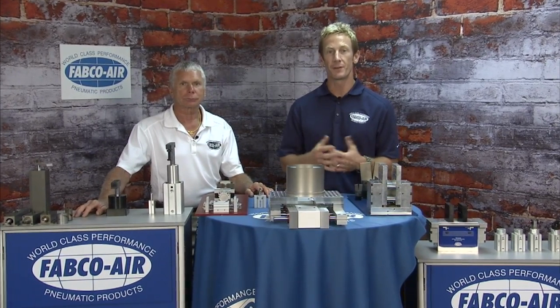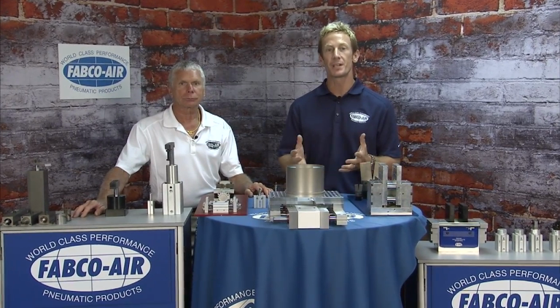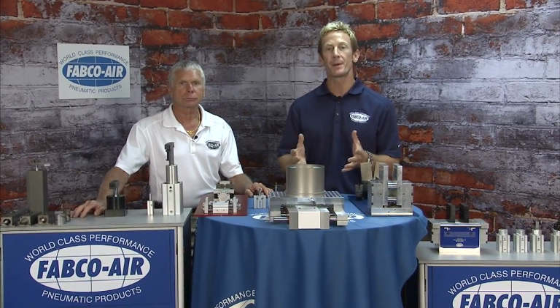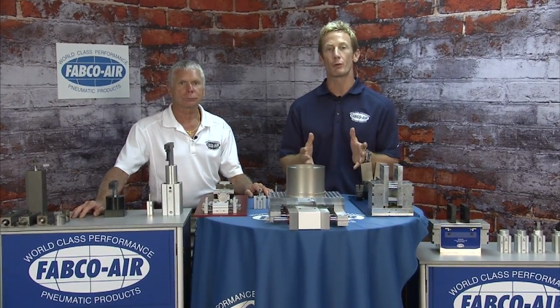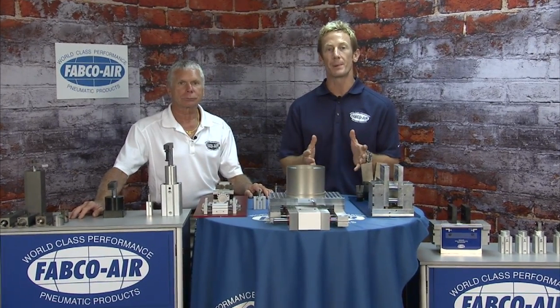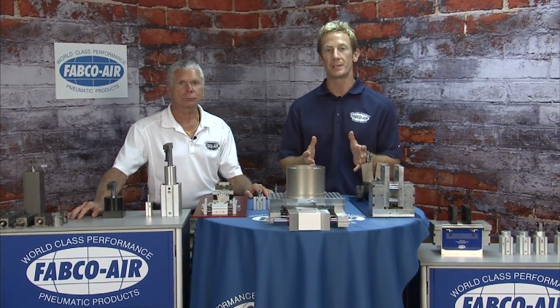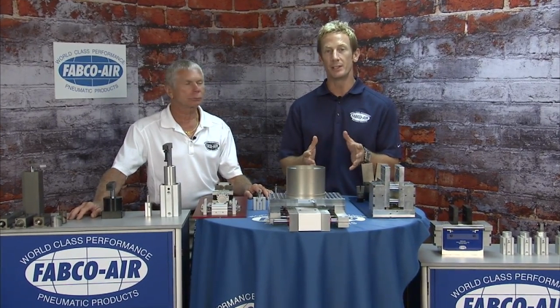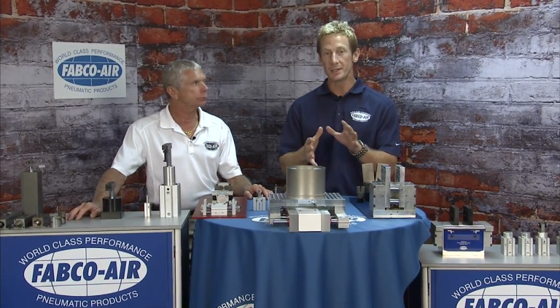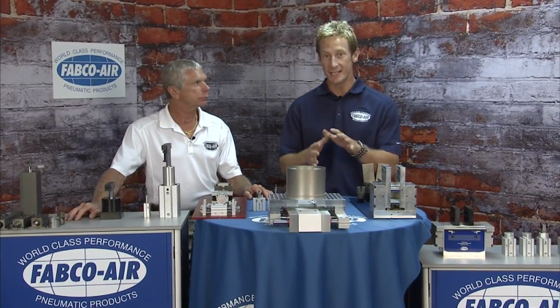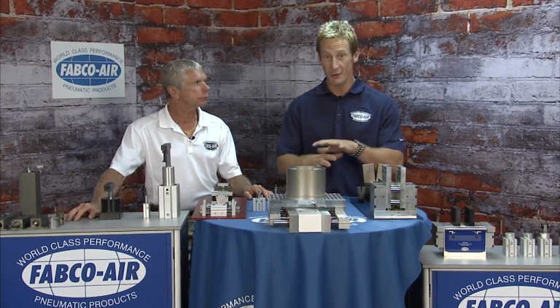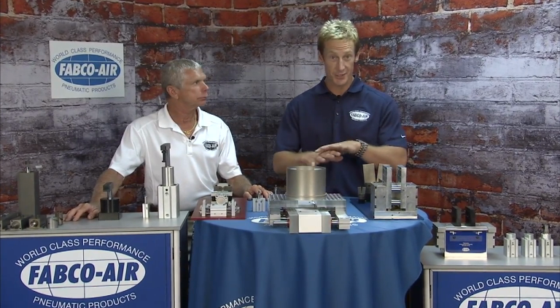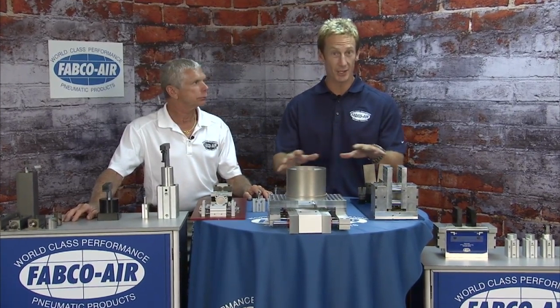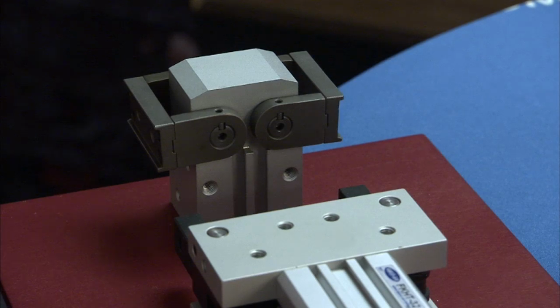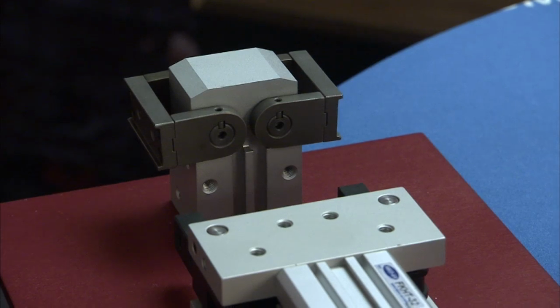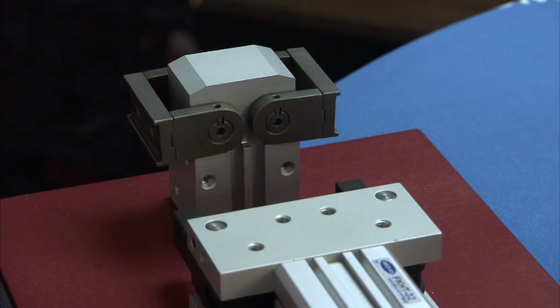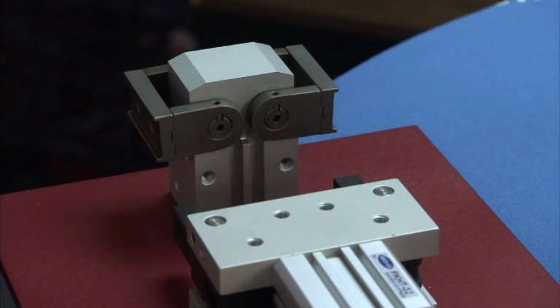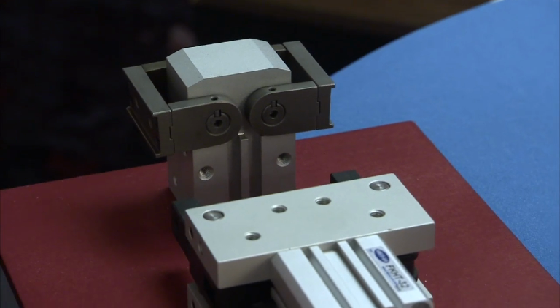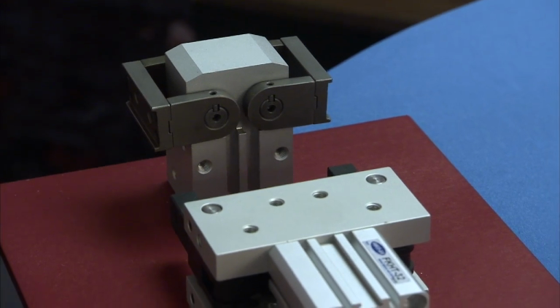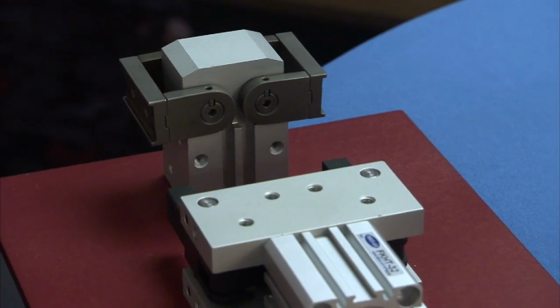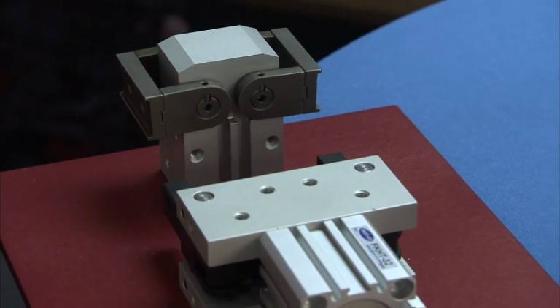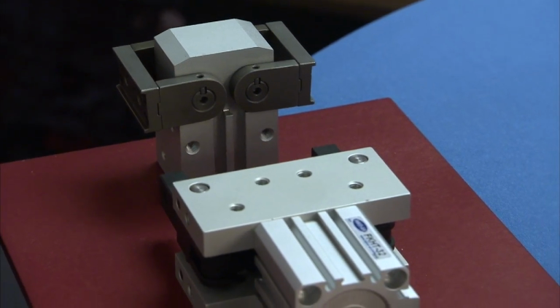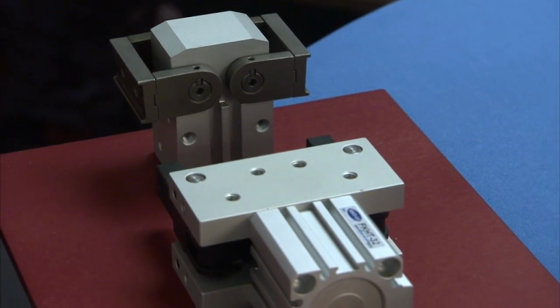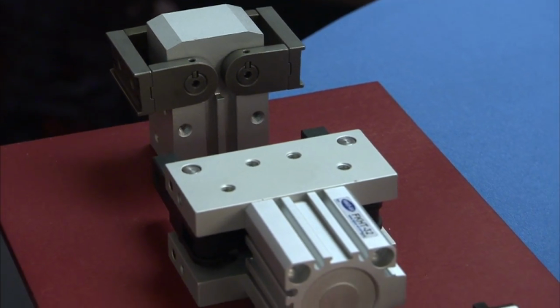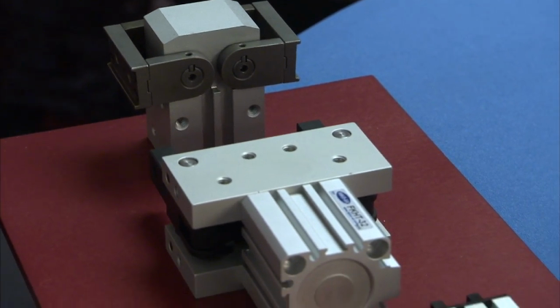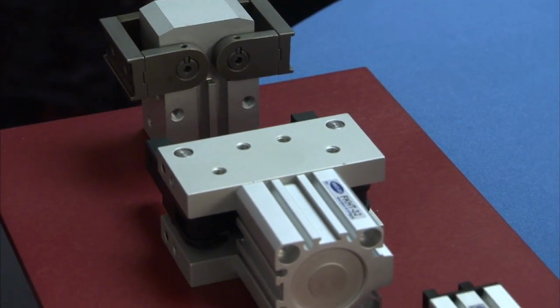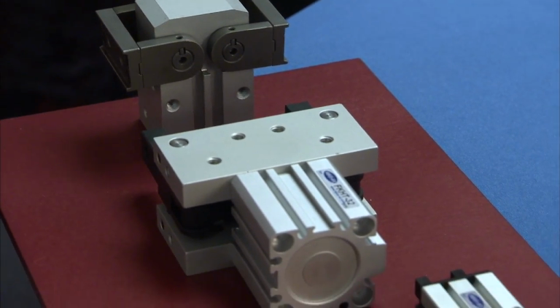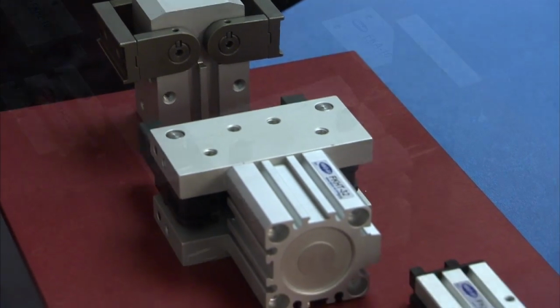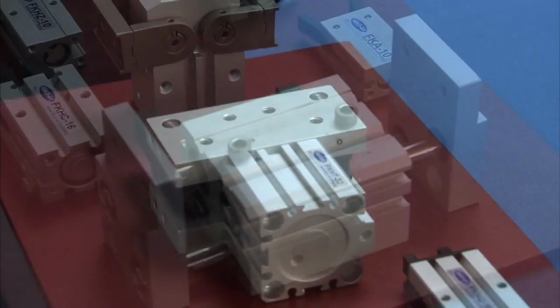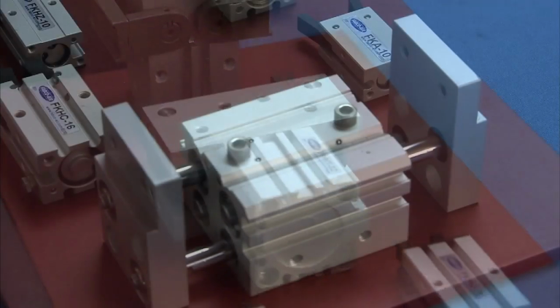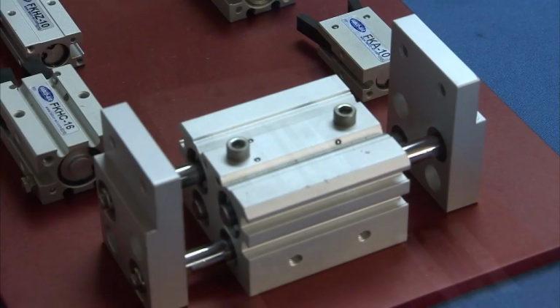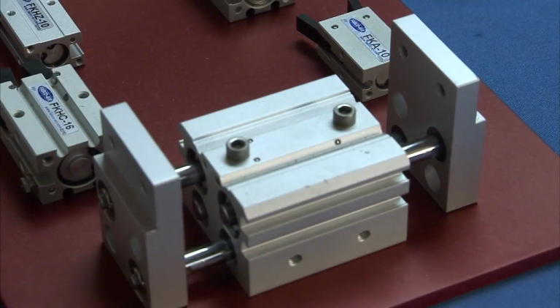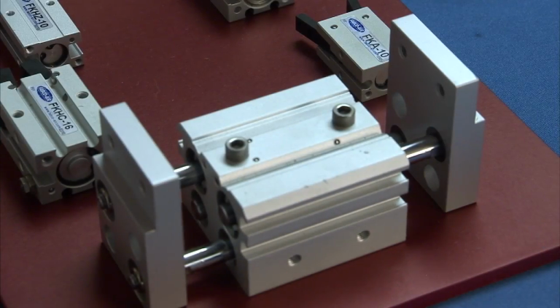First up are the grippers, and you can see there are a ton of different options, but the two major groupings are the angular and the parallel grippers.